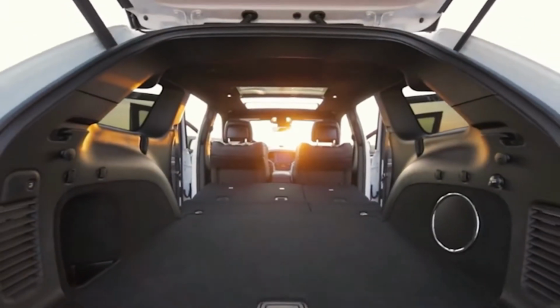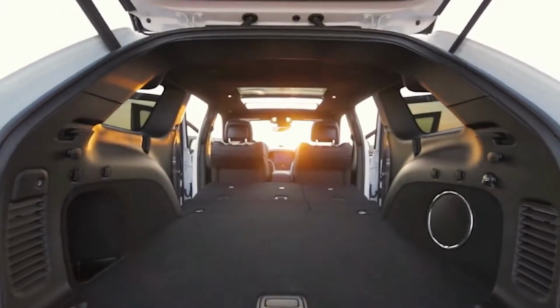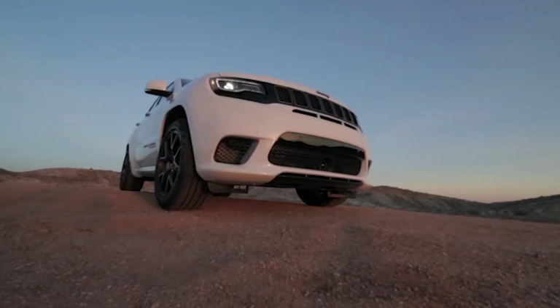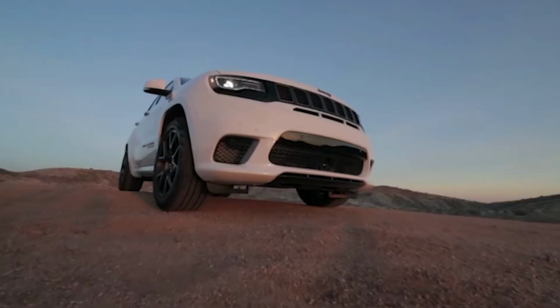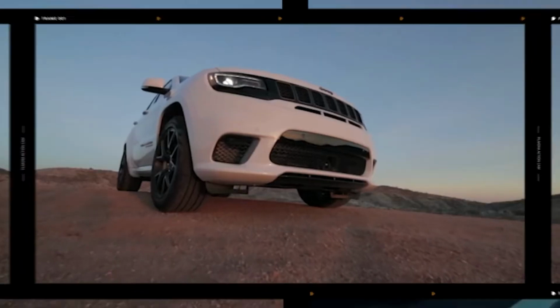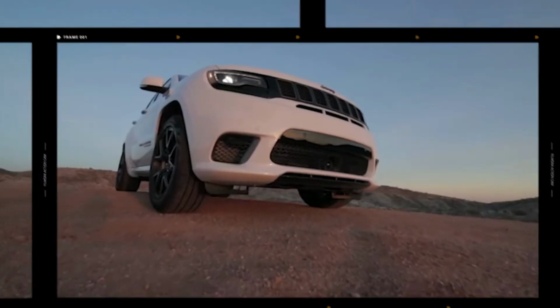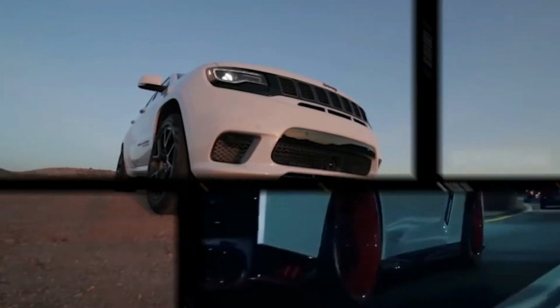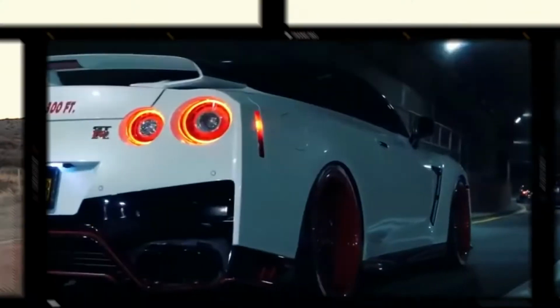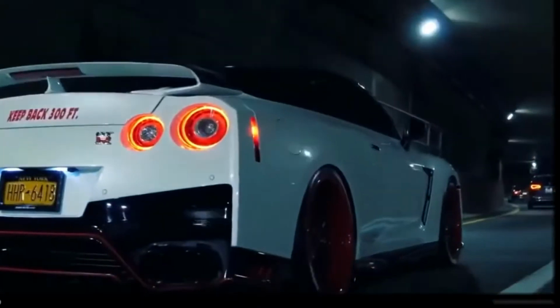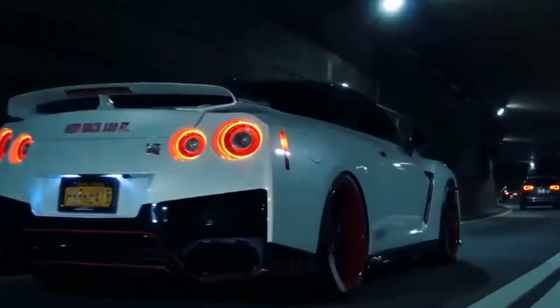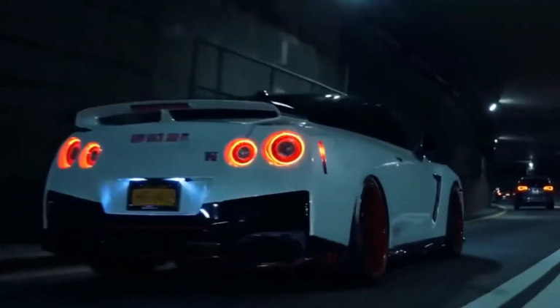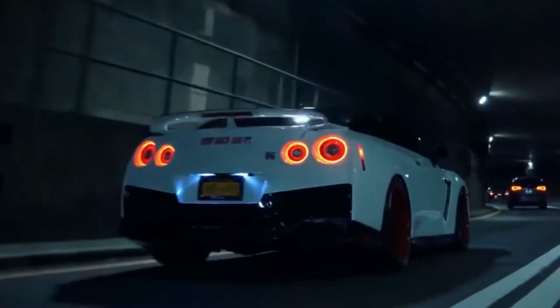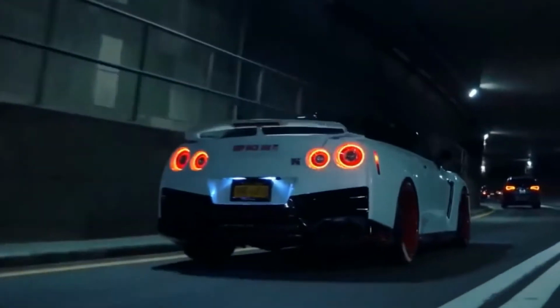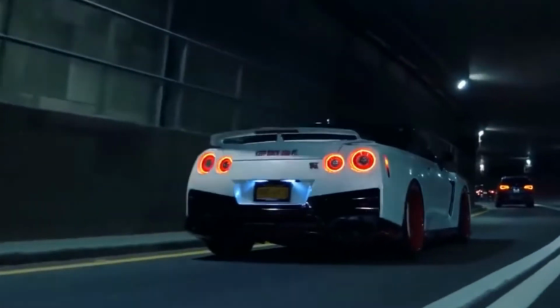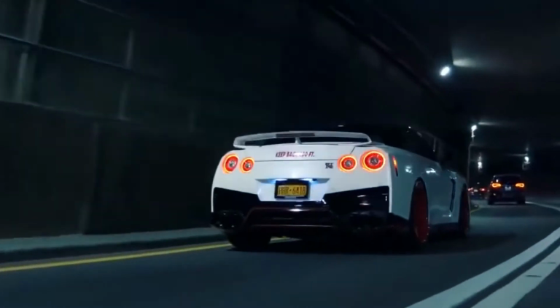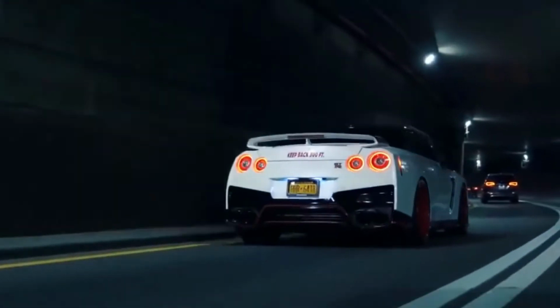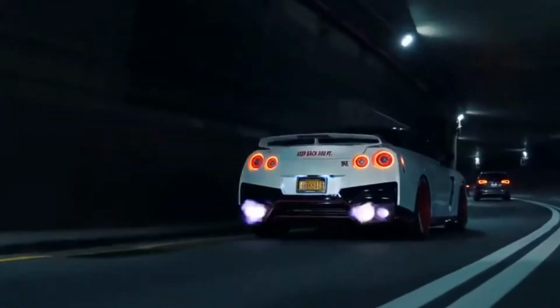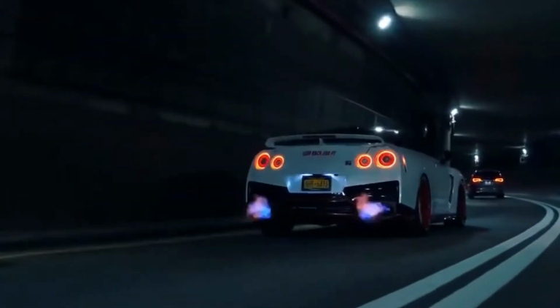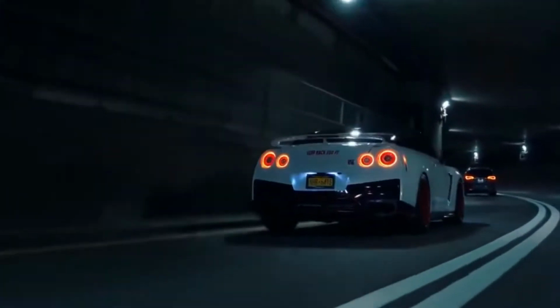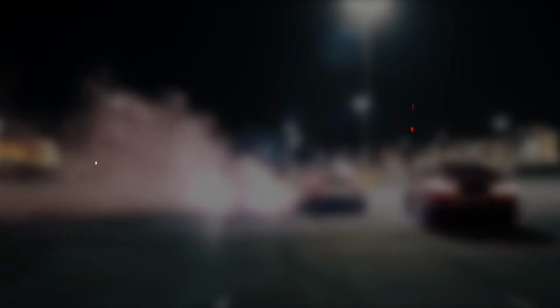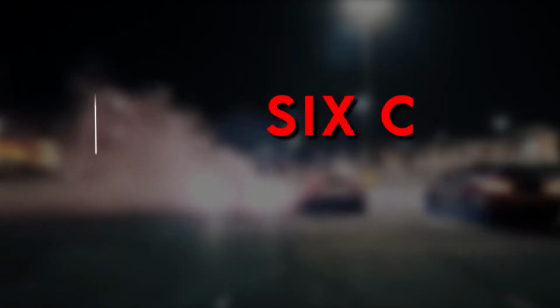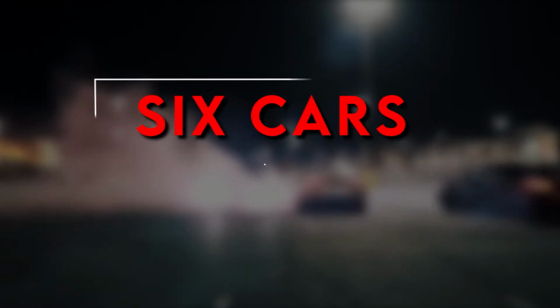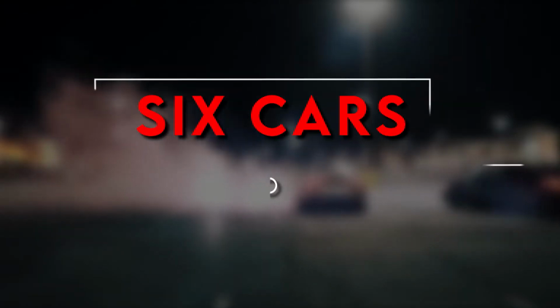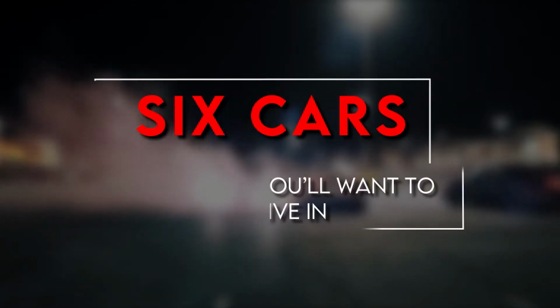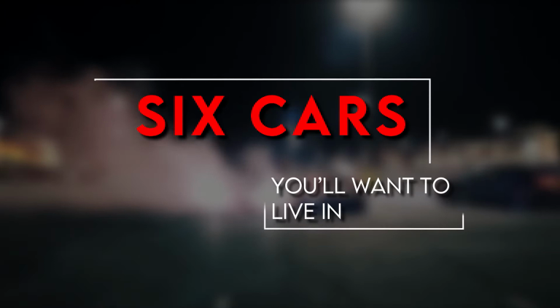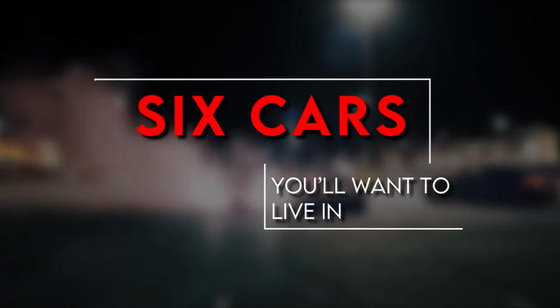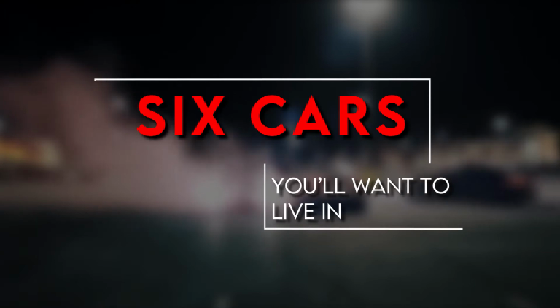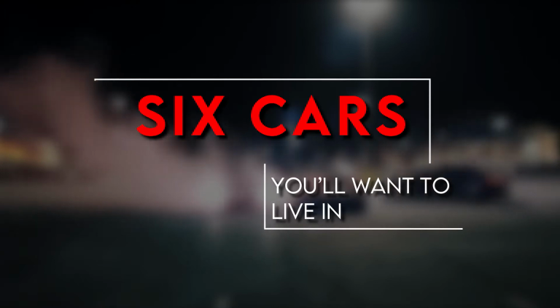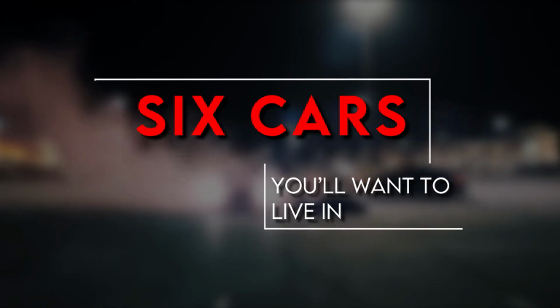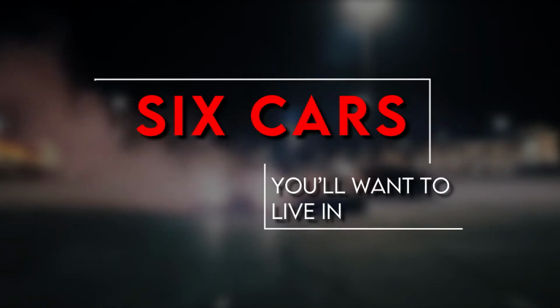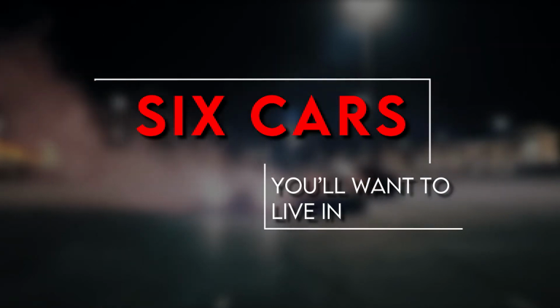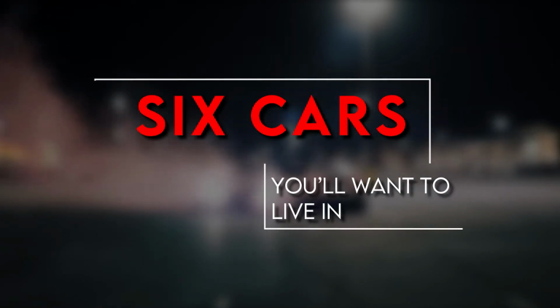With van life and other mobile living becoming more and more popular, we are breaking down these six cars that you will want to live in.